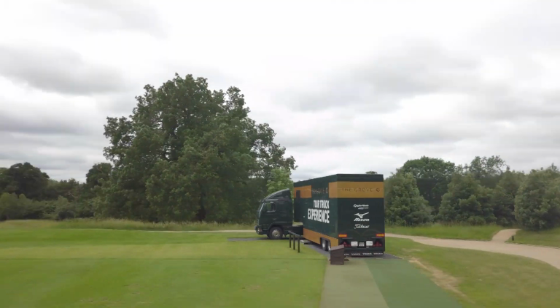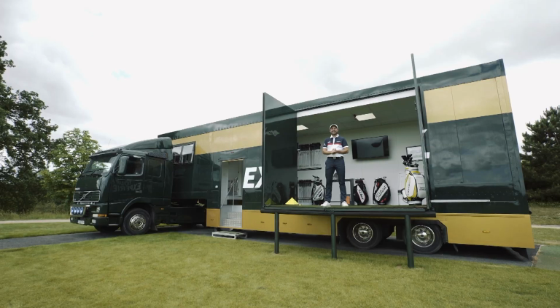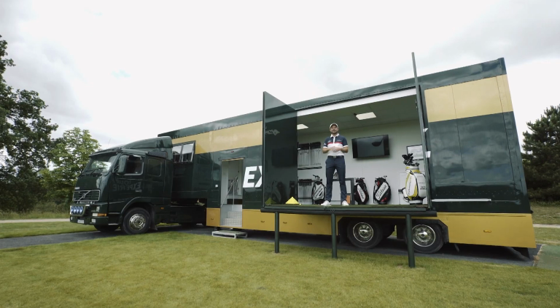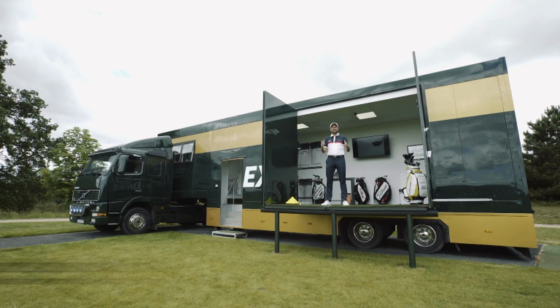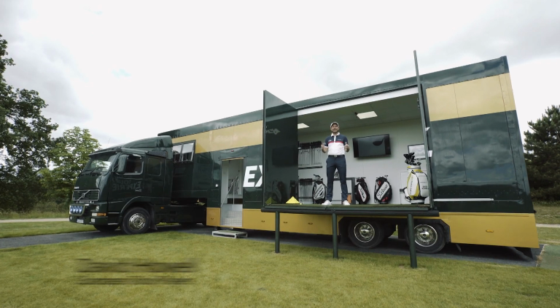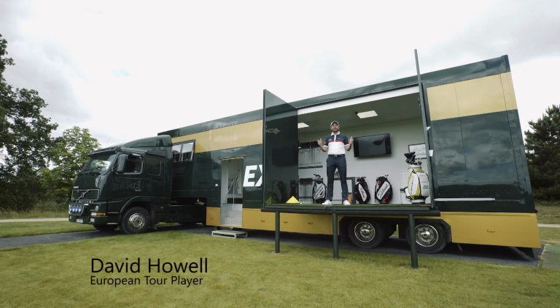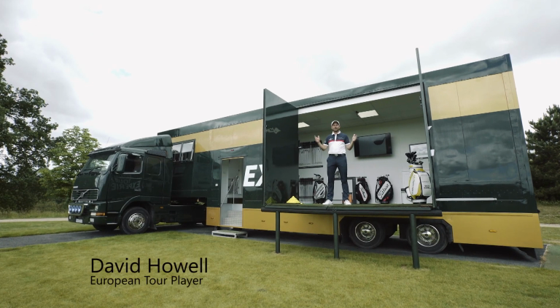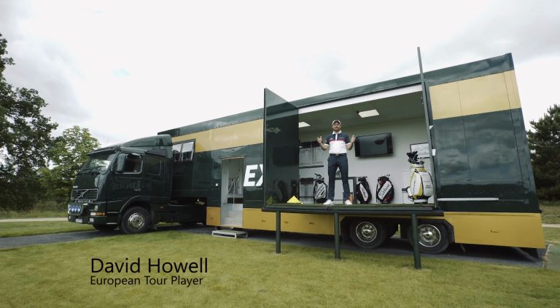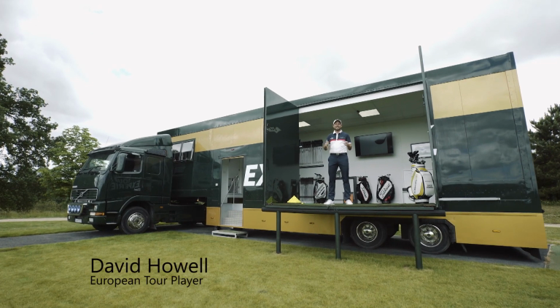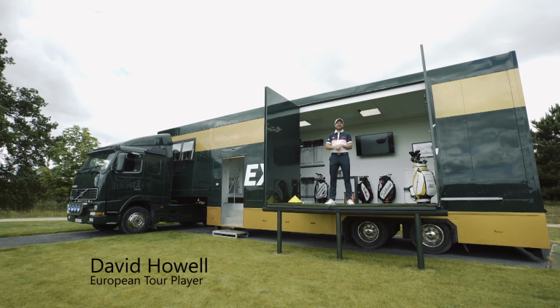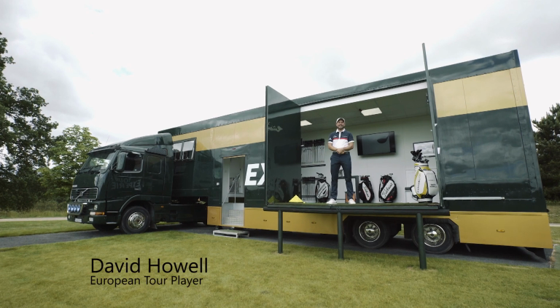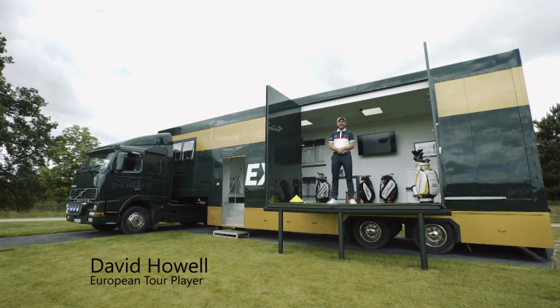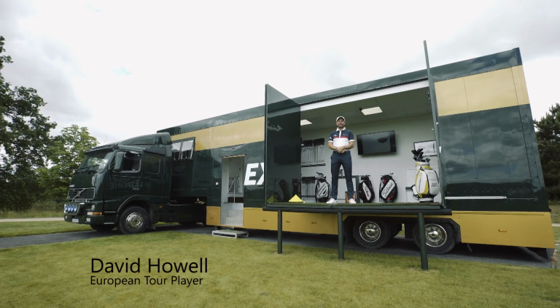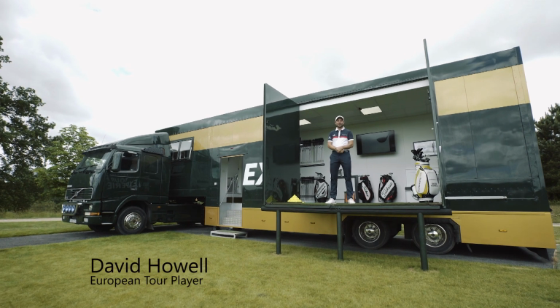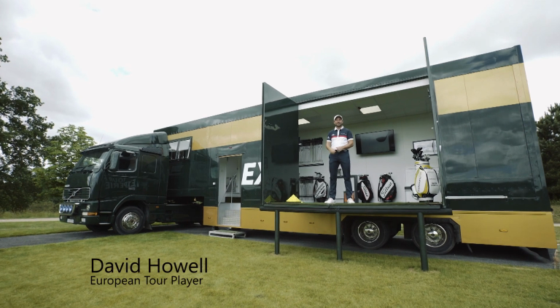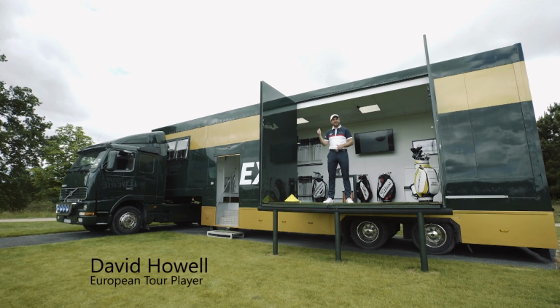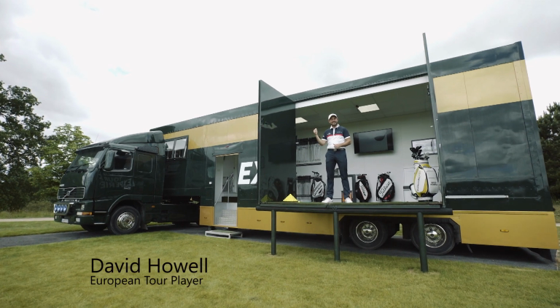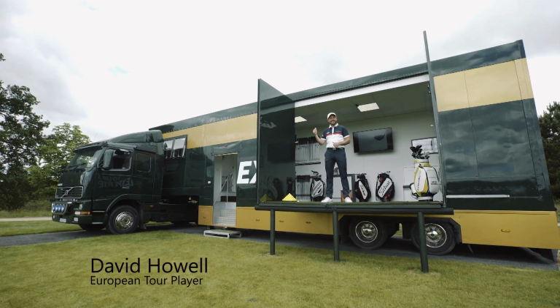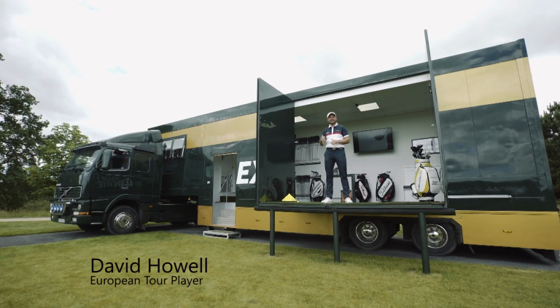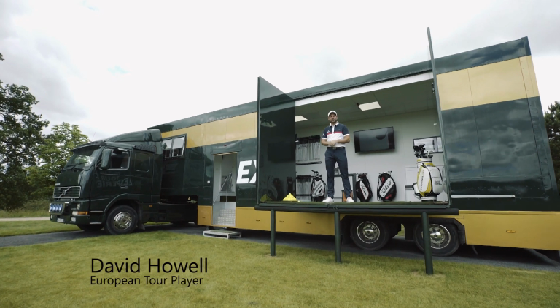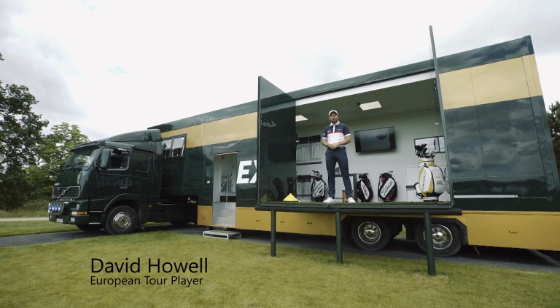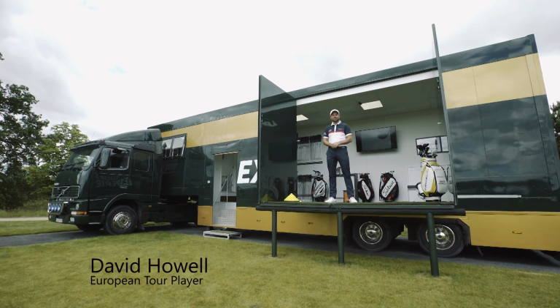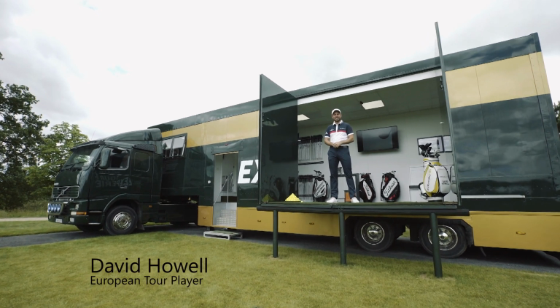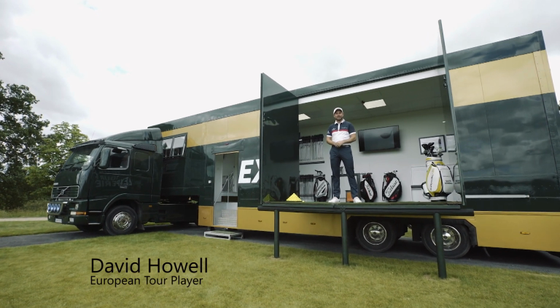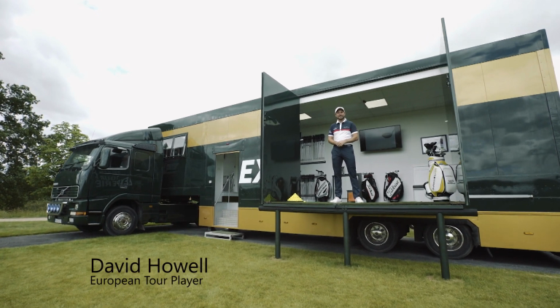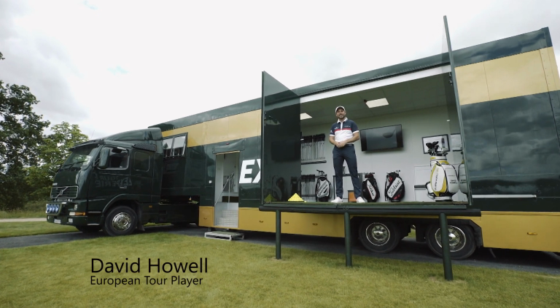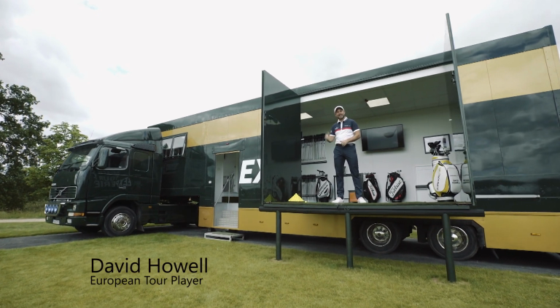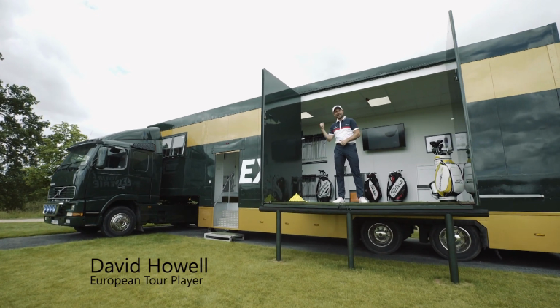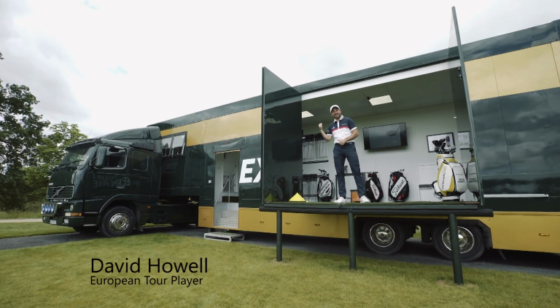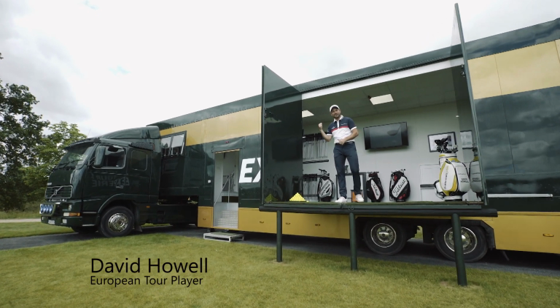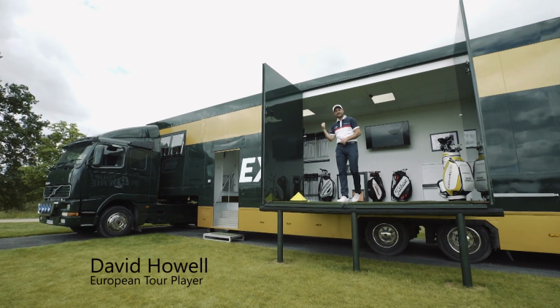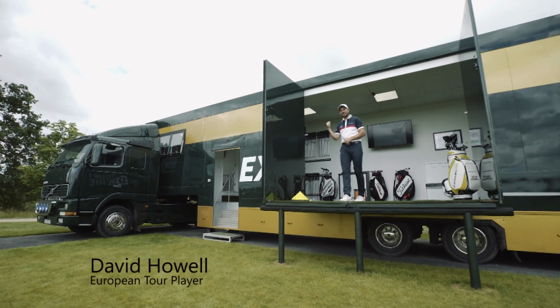Hi, I'm David Howell, Golf Ambassador here at The Grove. This is the new Tour Truck Experience. Let's take a look inside.